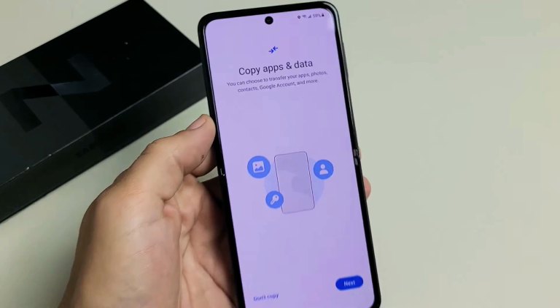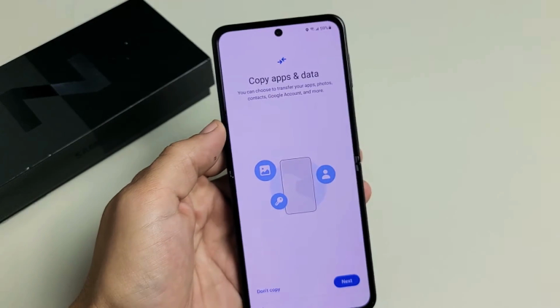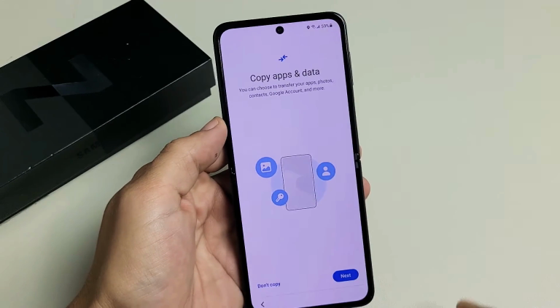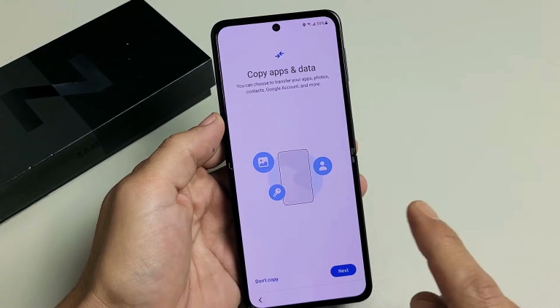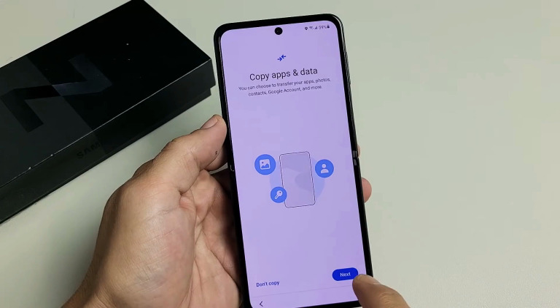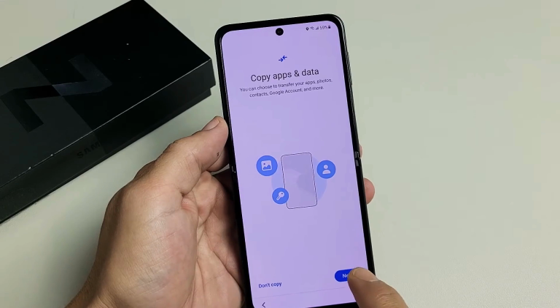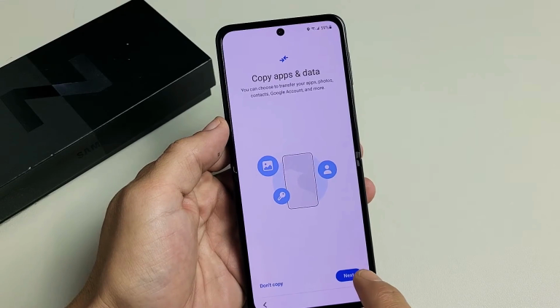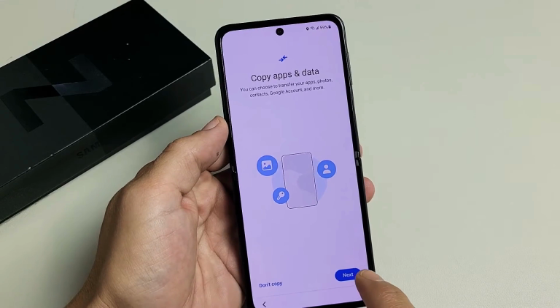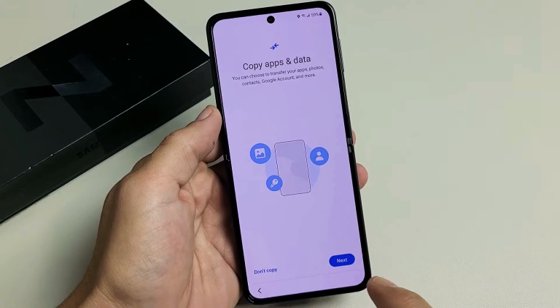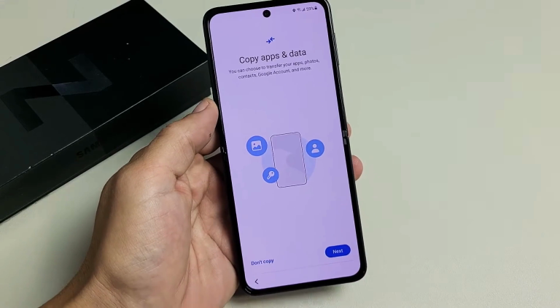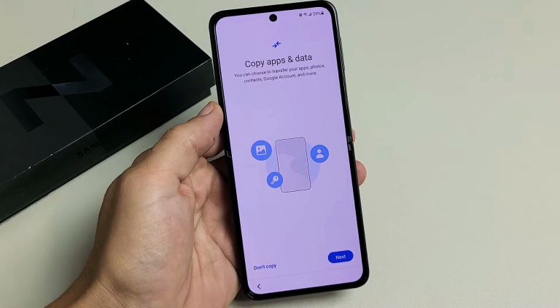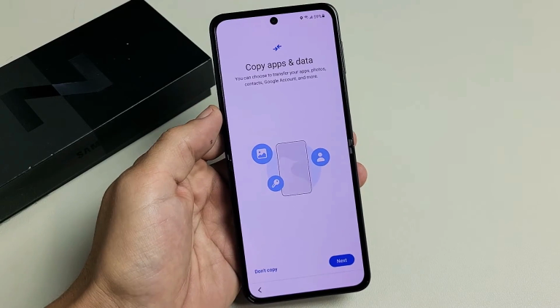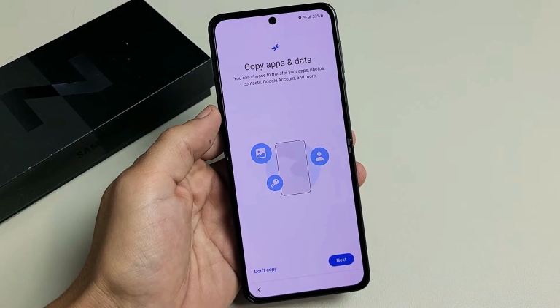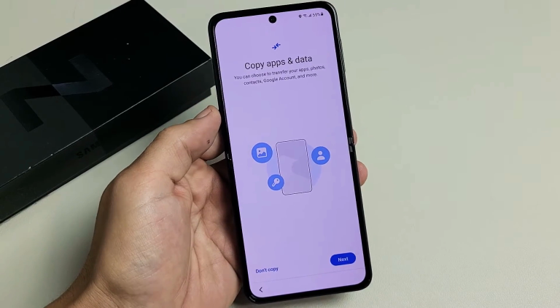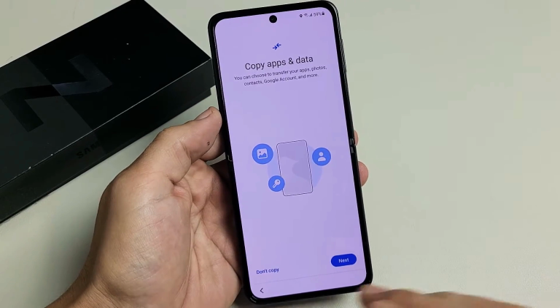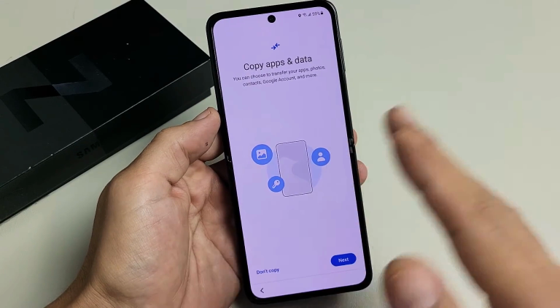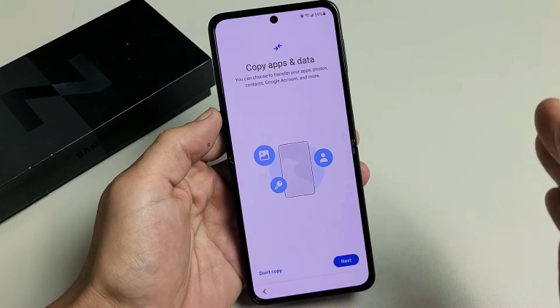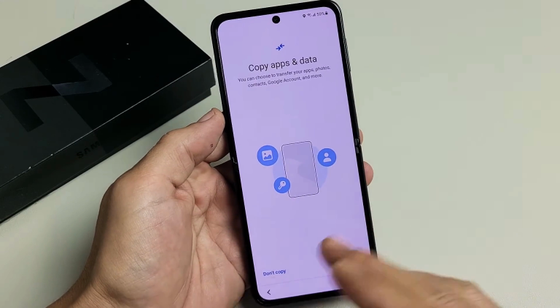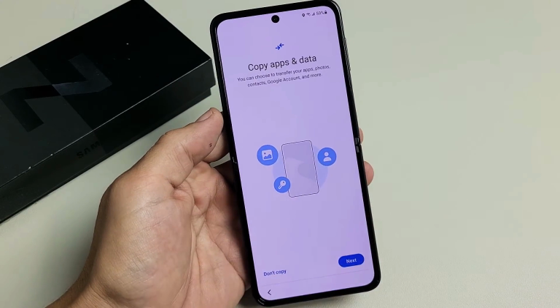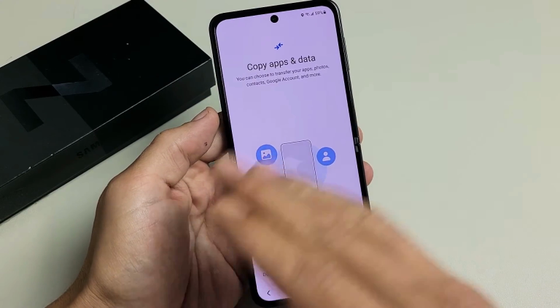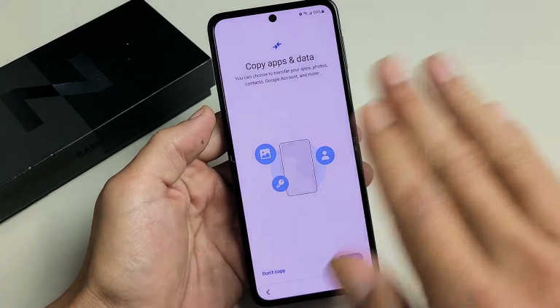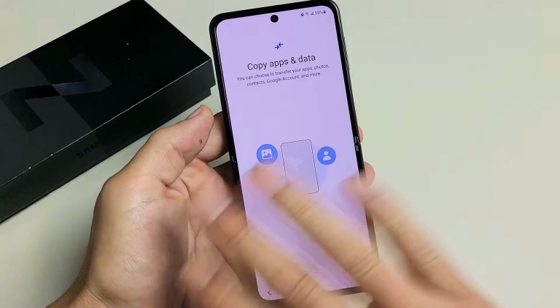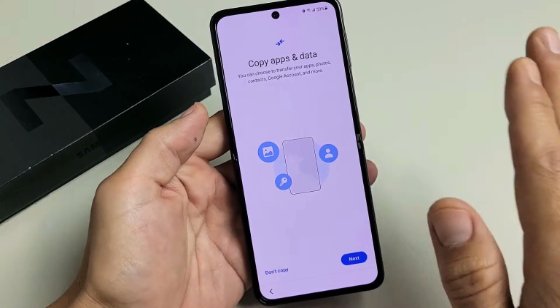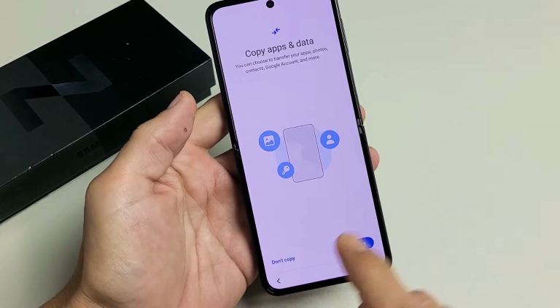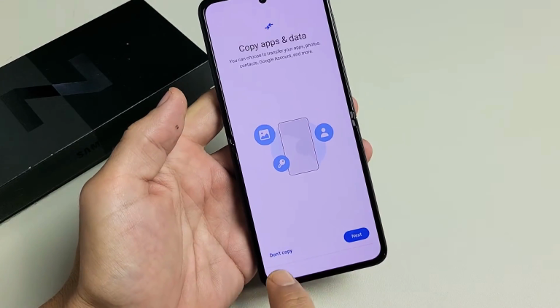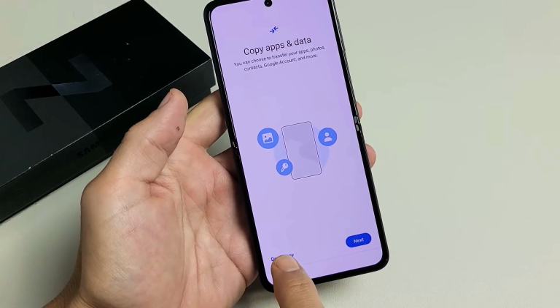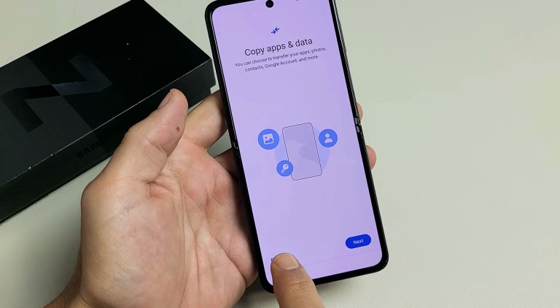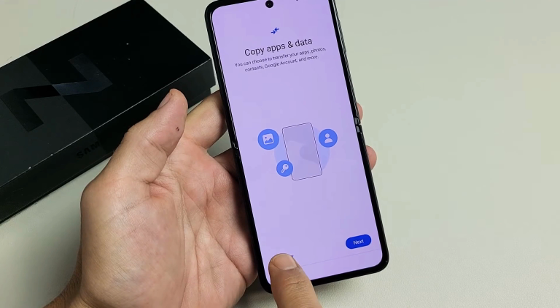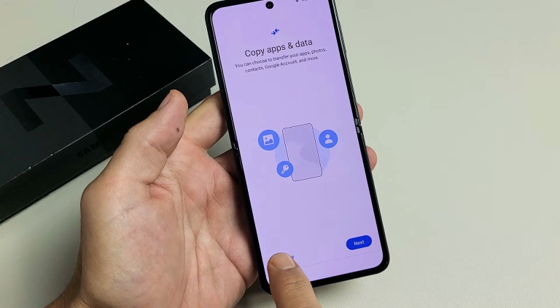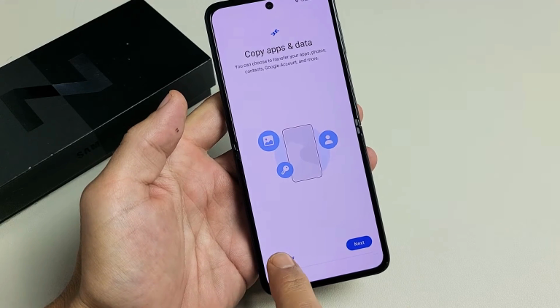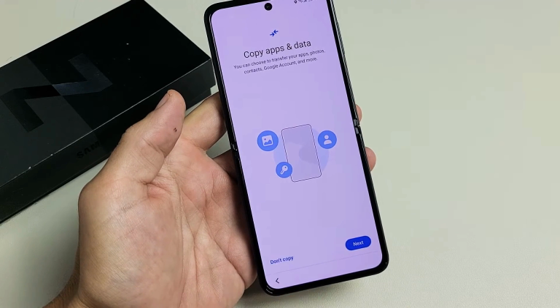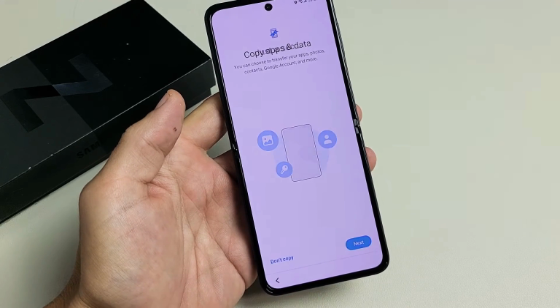If you want to proceed, go ahead and tap on Next. For me, I don't want to transfer anything — I want a totally clean slate. So I'm going to tap on Don't Copy.